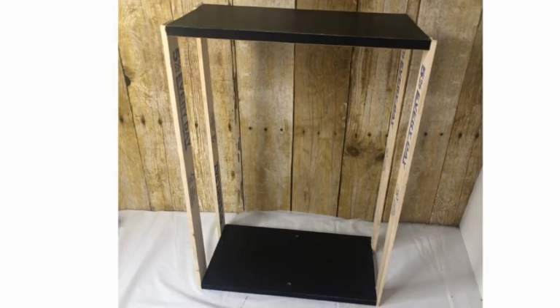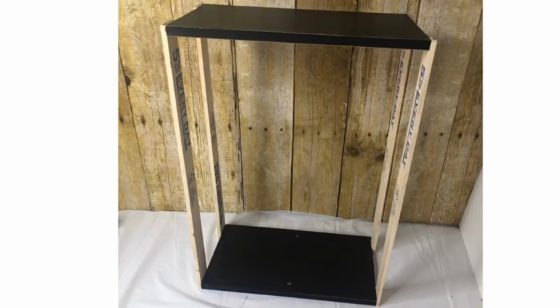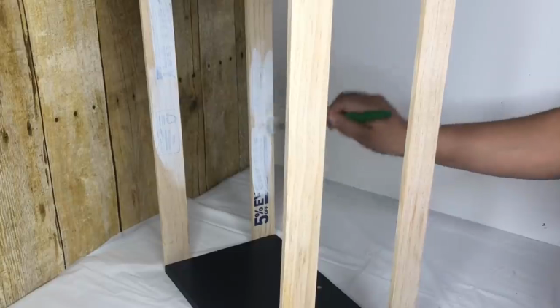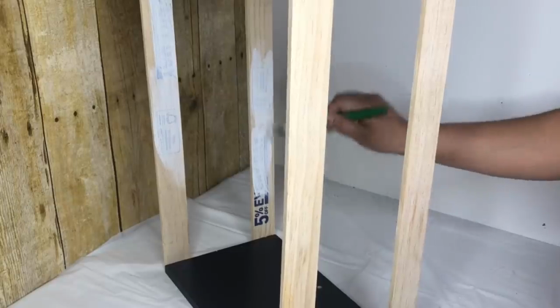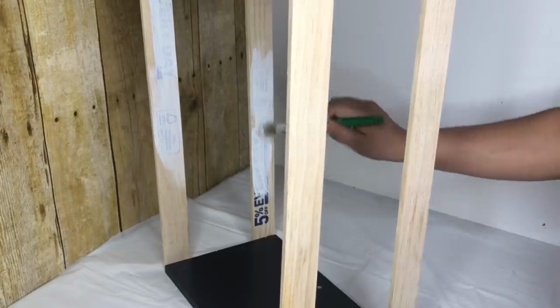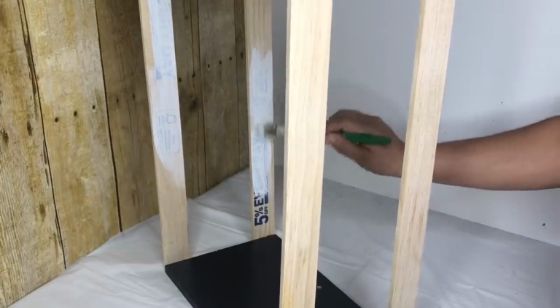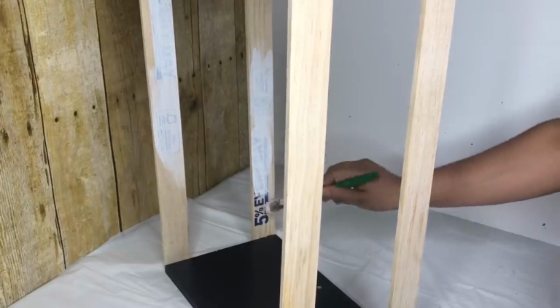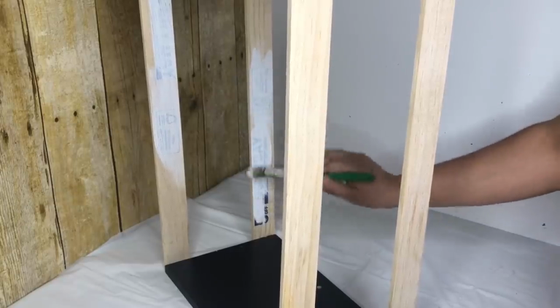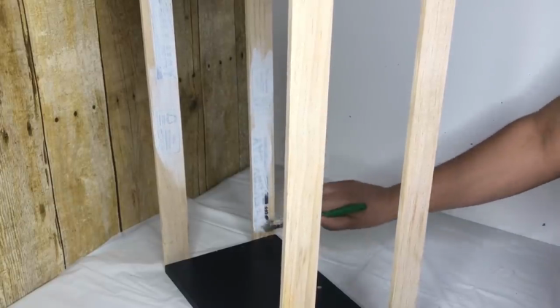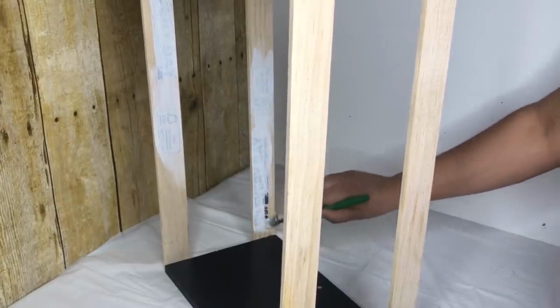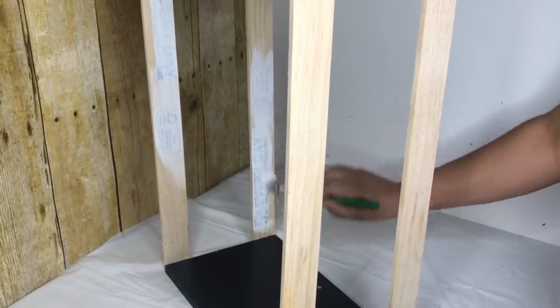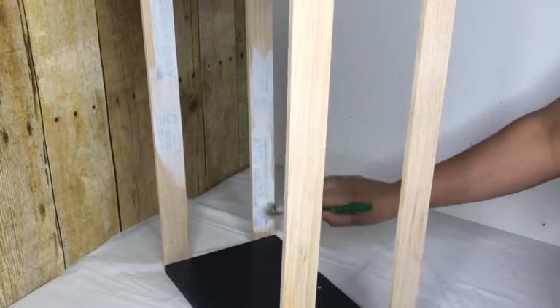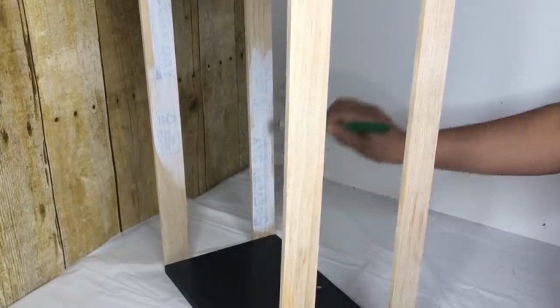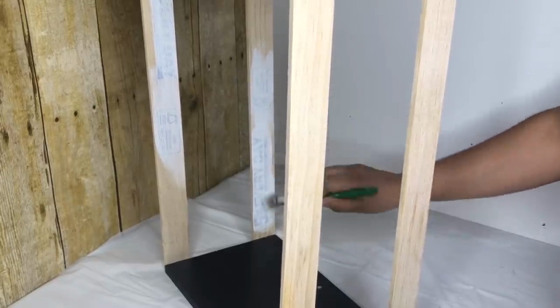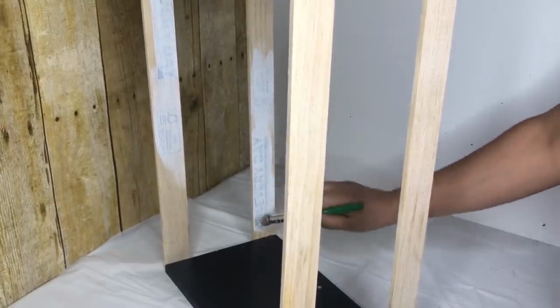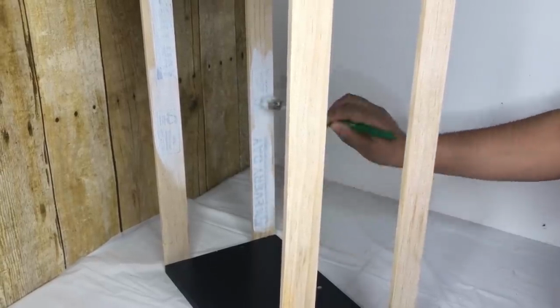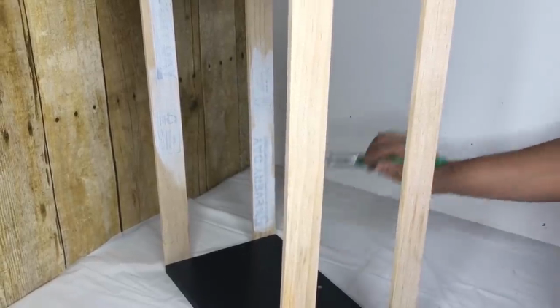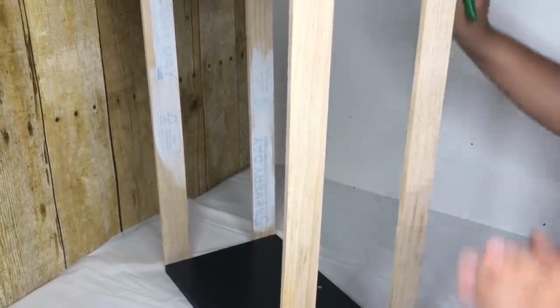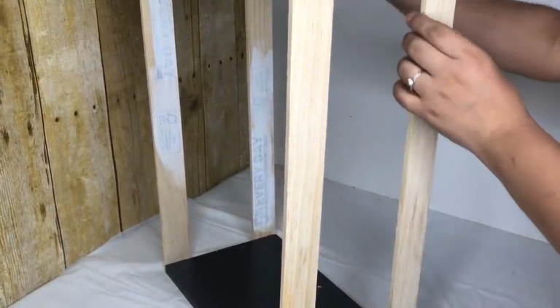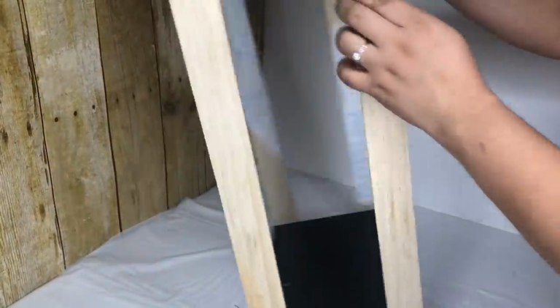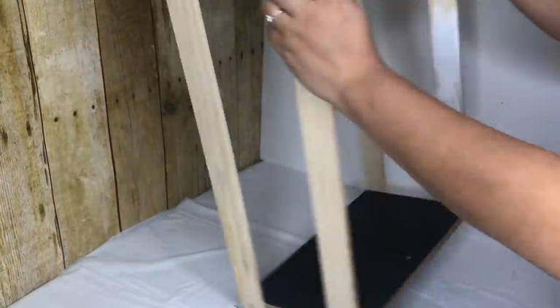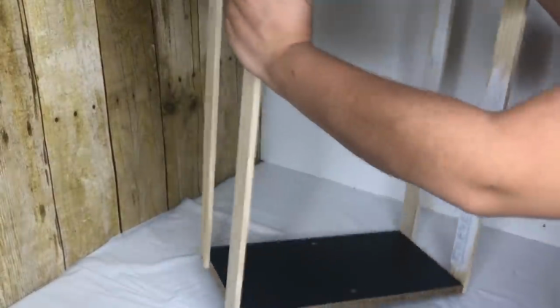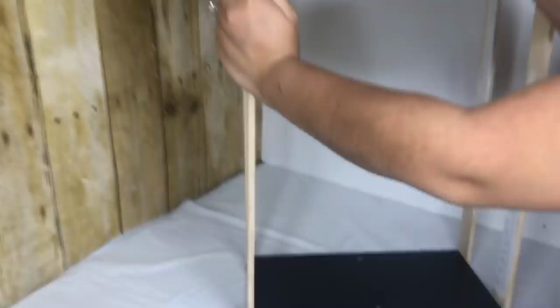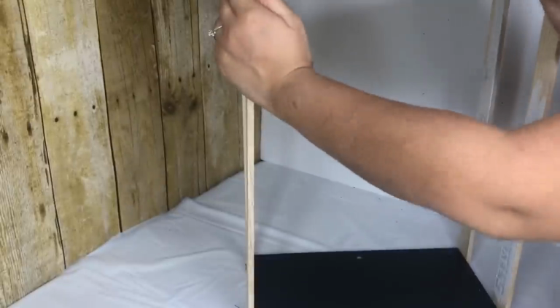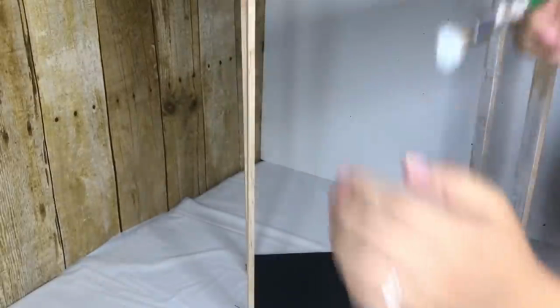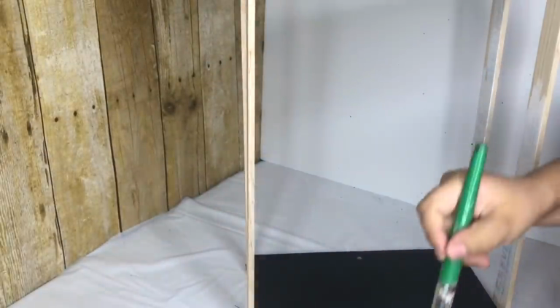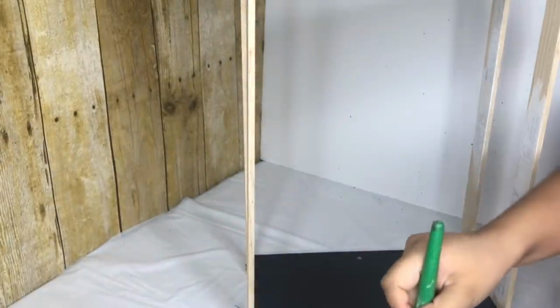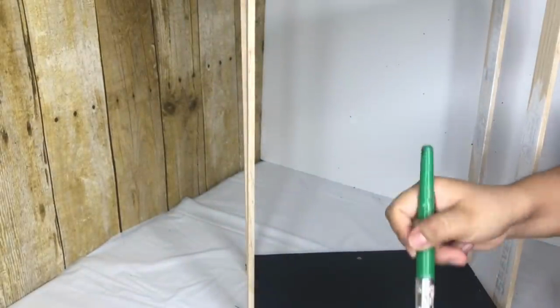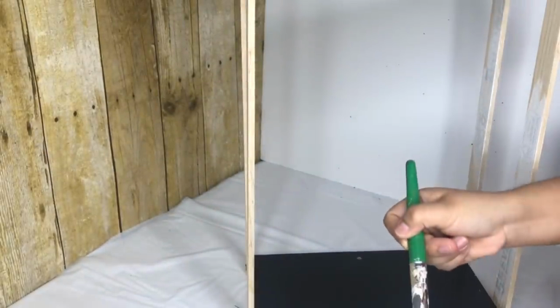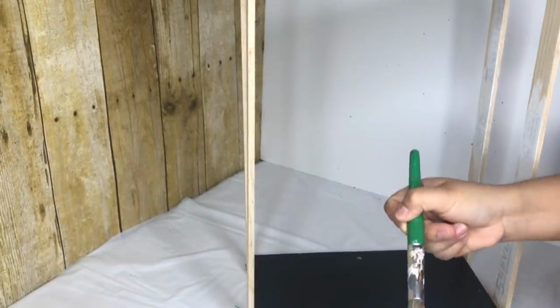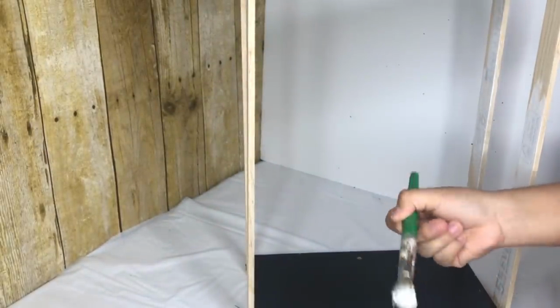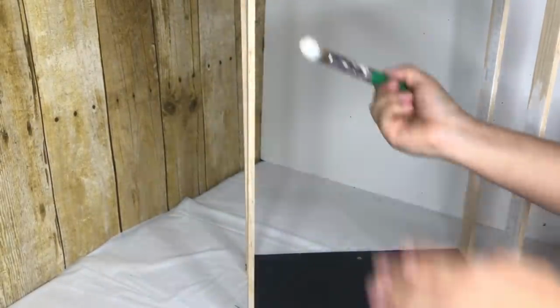Before I paint the legs with antique wax, I'm going to go over the blue letters with white acrylic paint.